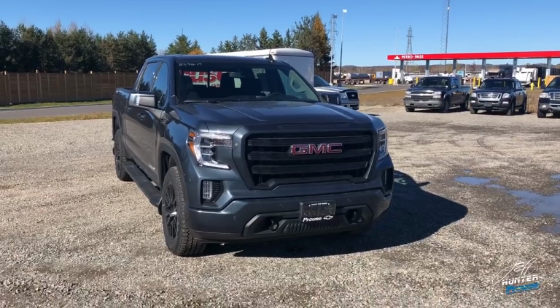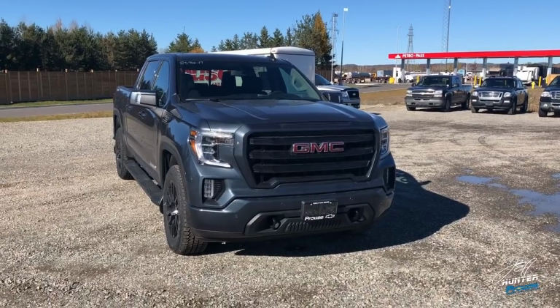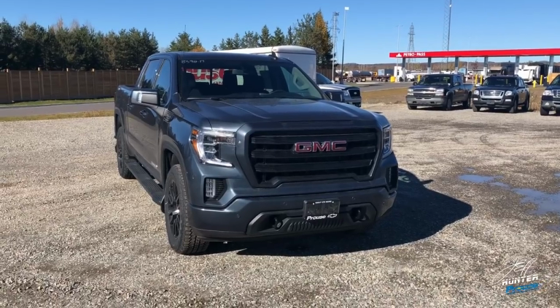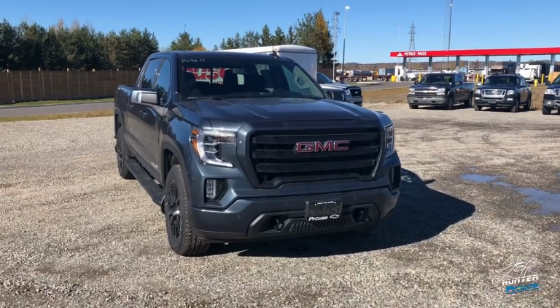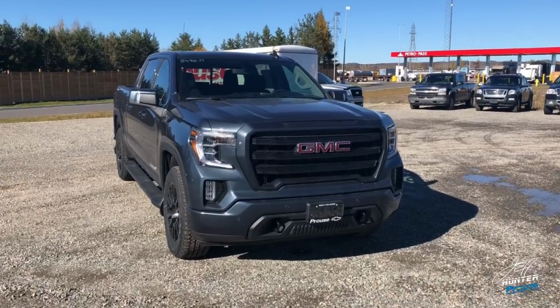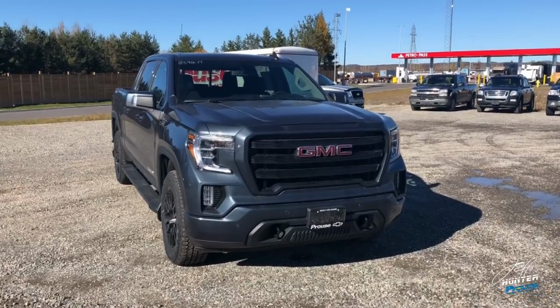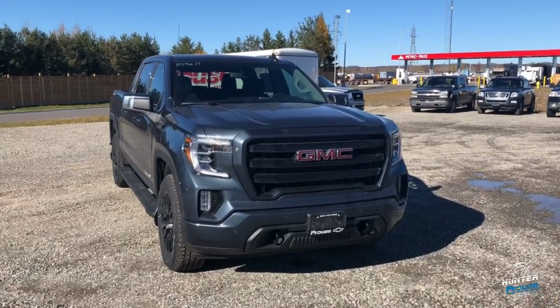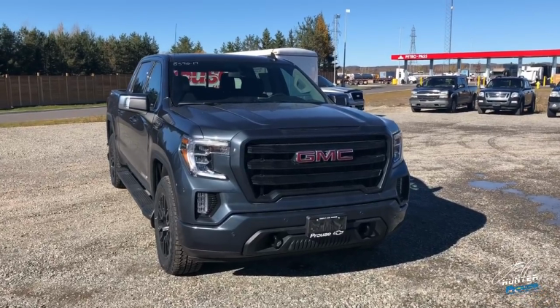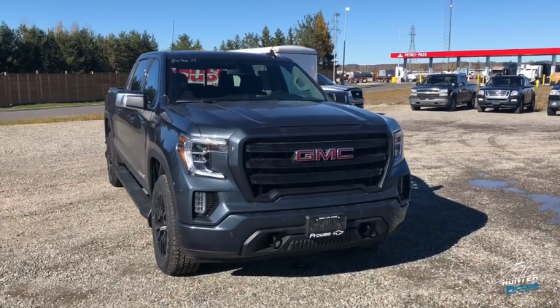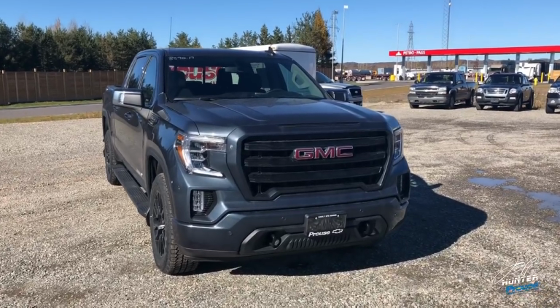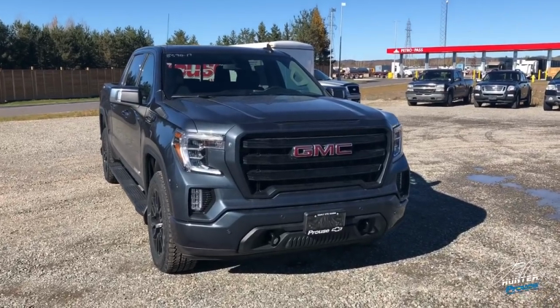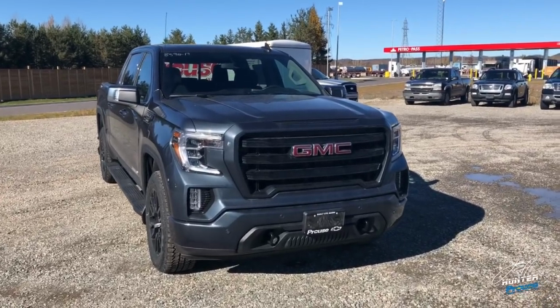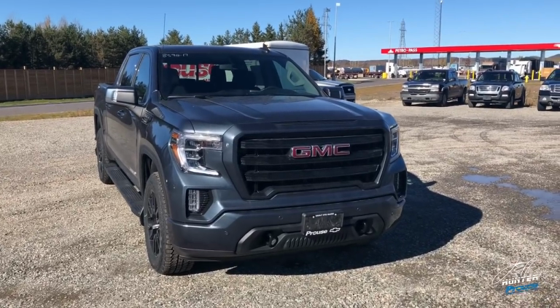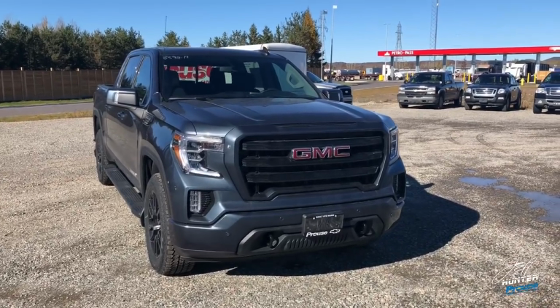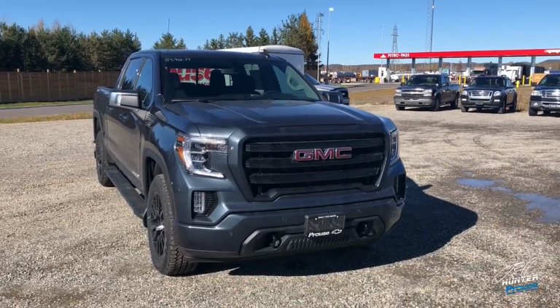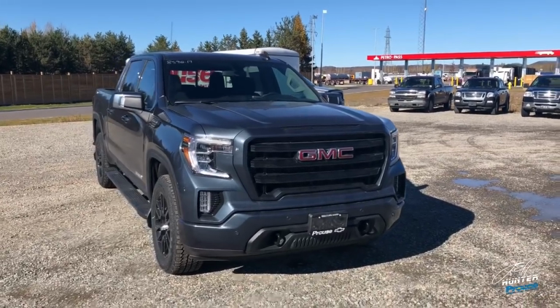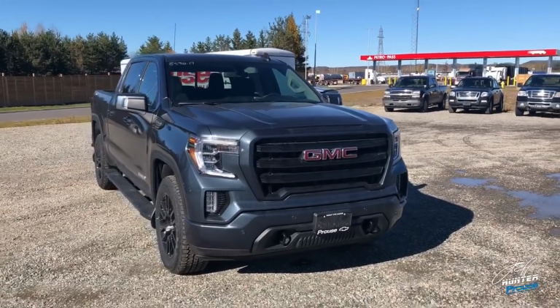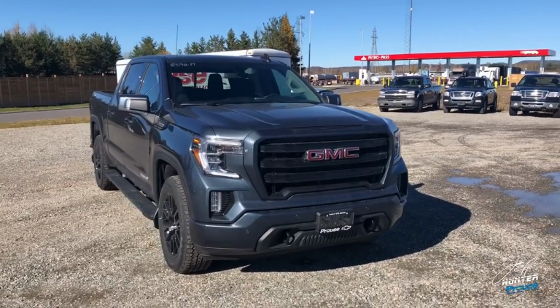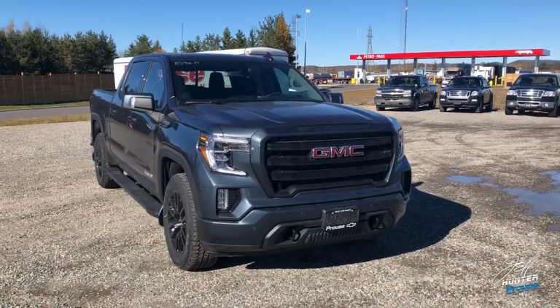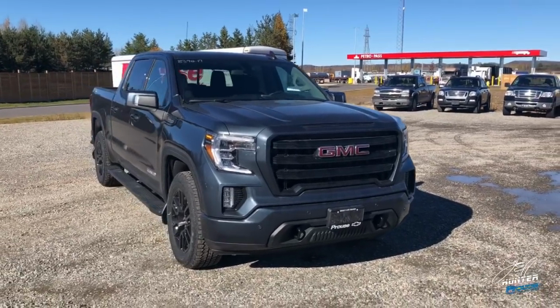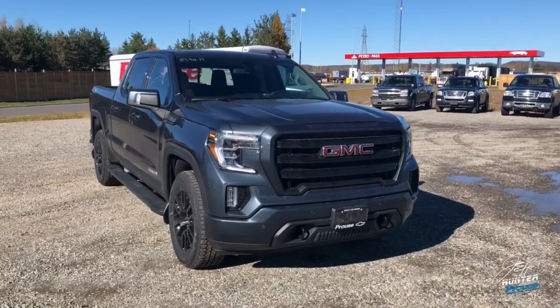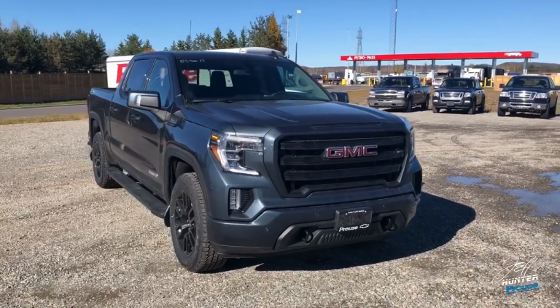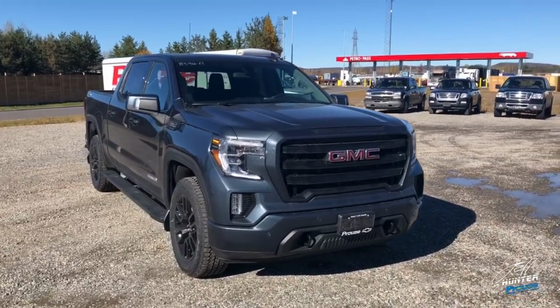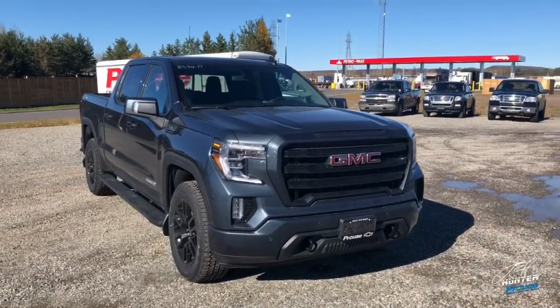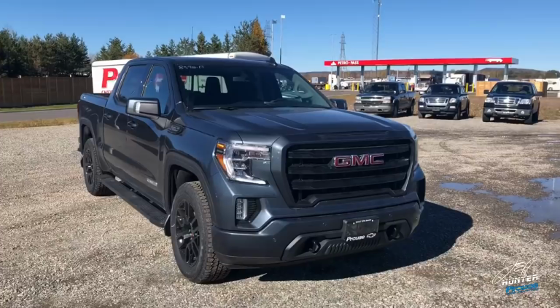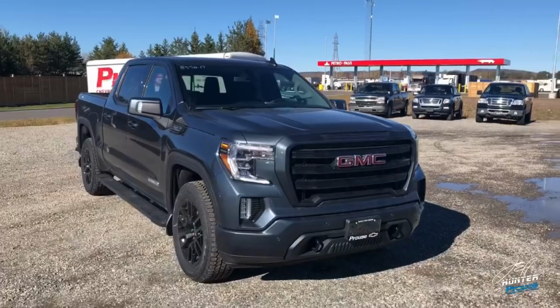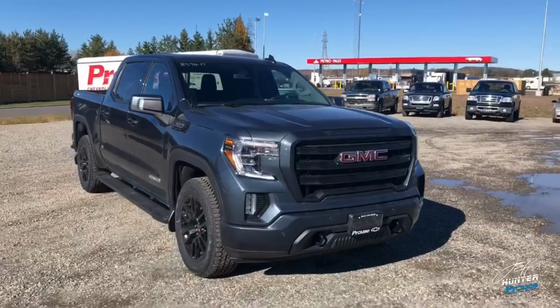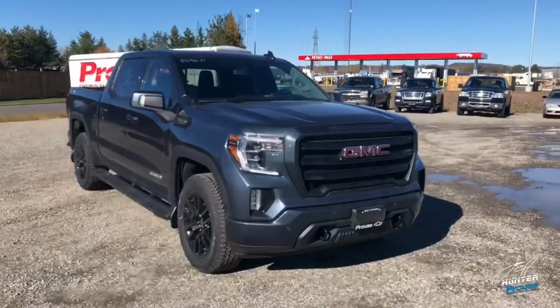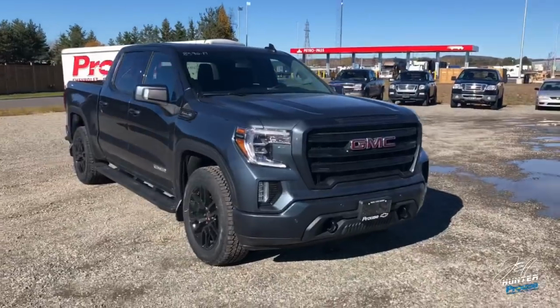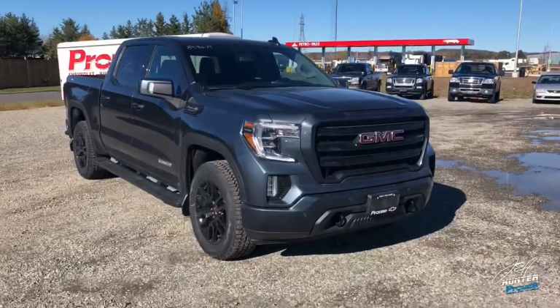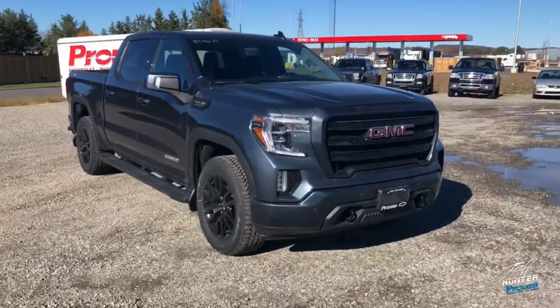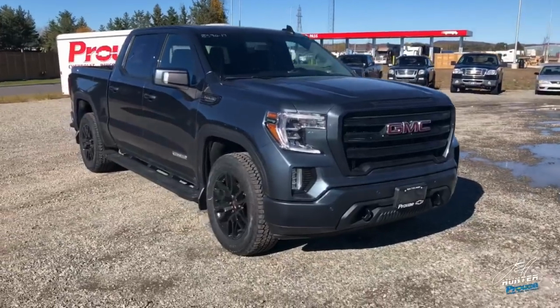Hey everybody, Jeff Hunter here at Post Chevrolet Buick GMC Cadillac, here to show you the 2019 GMC Sierra Elevation Edition.